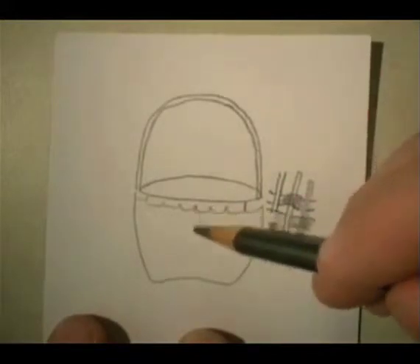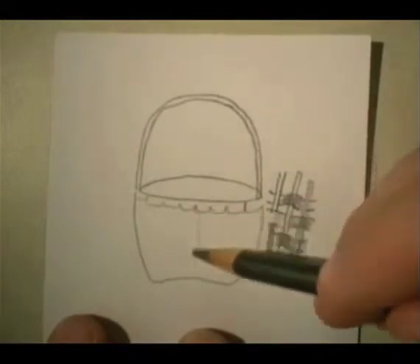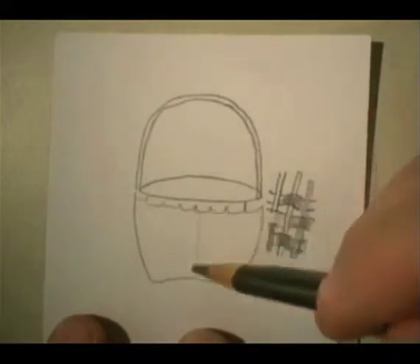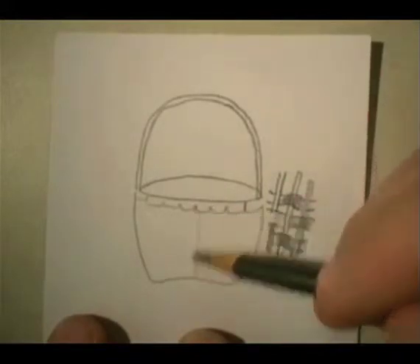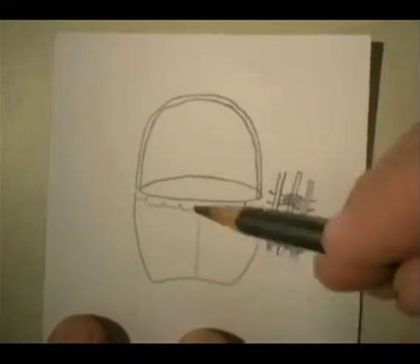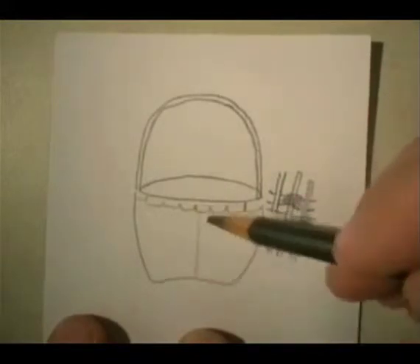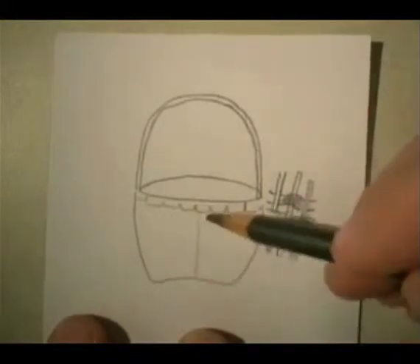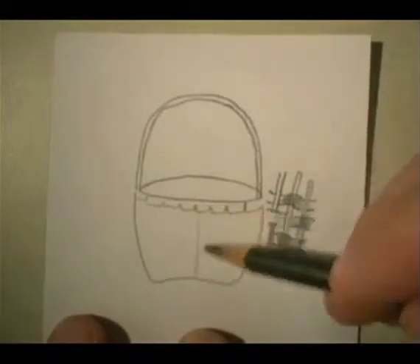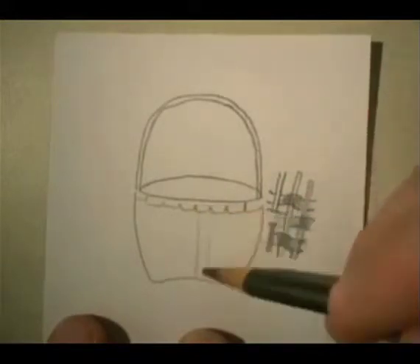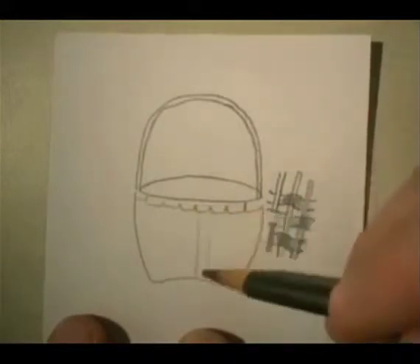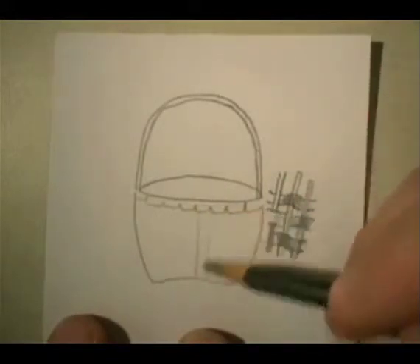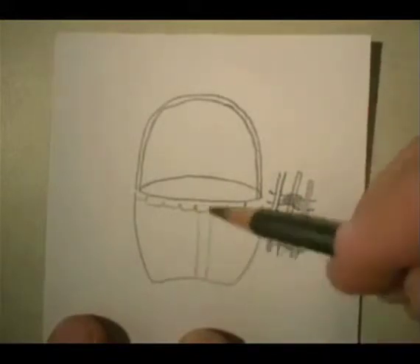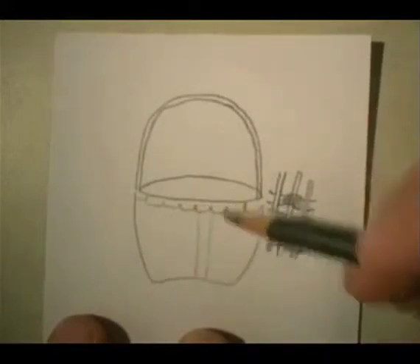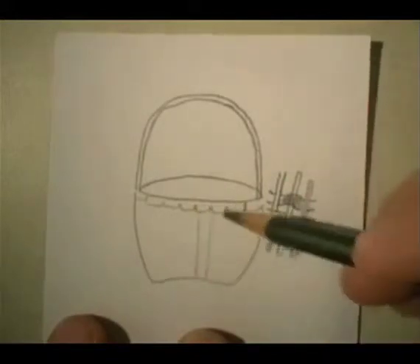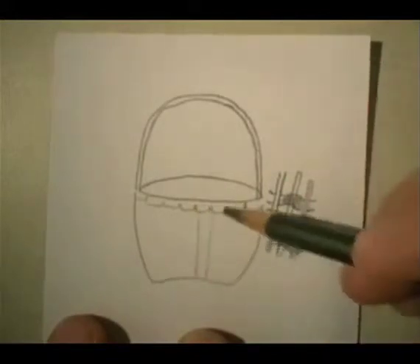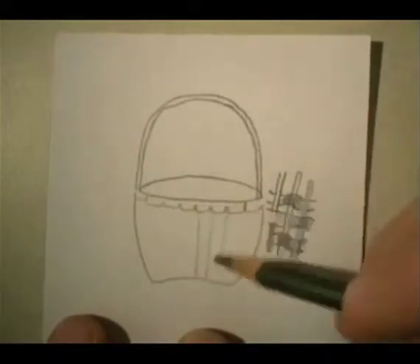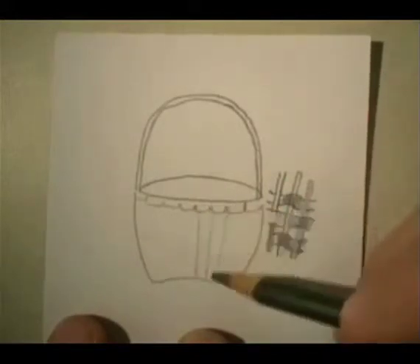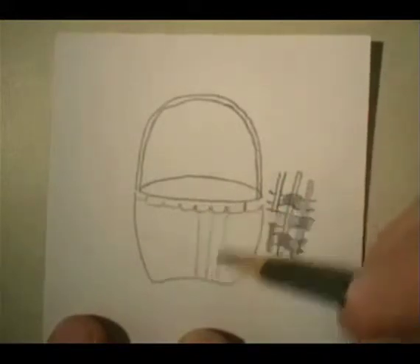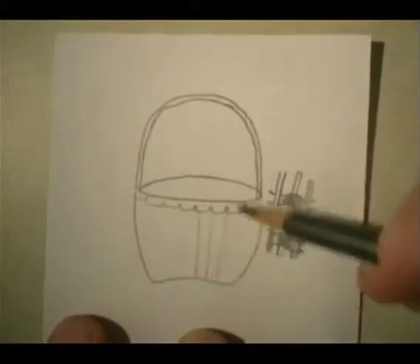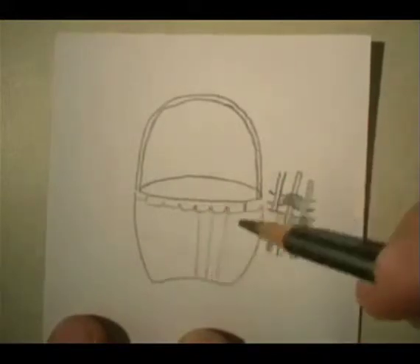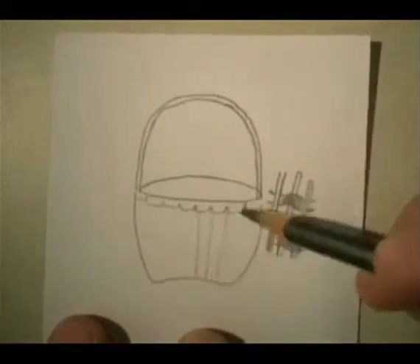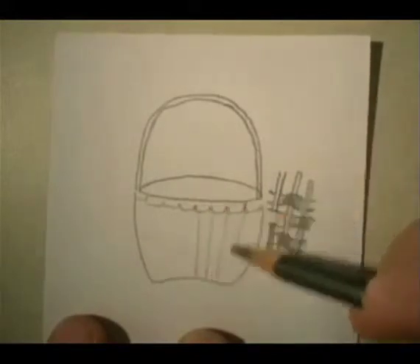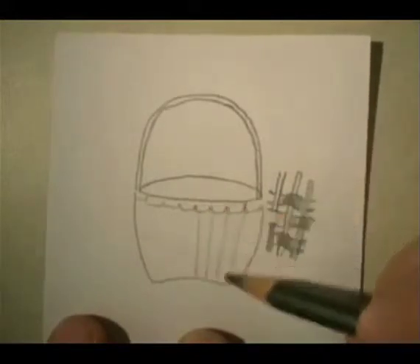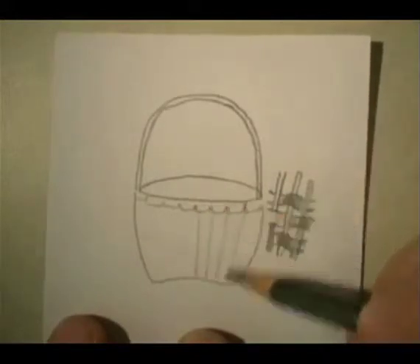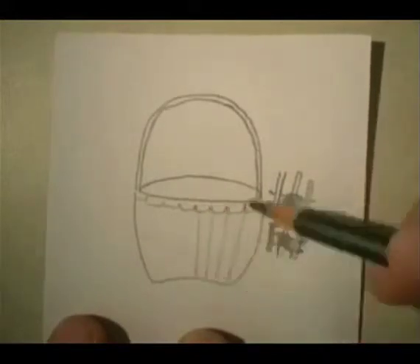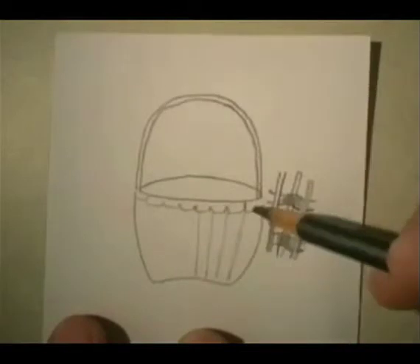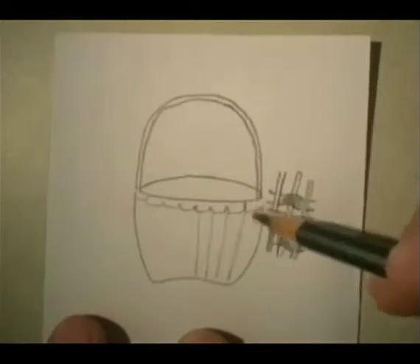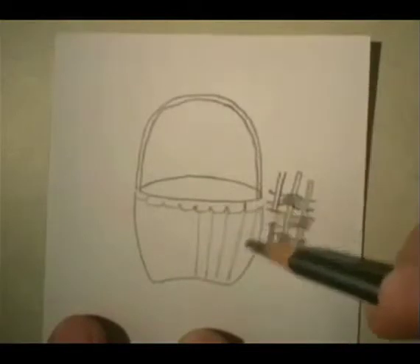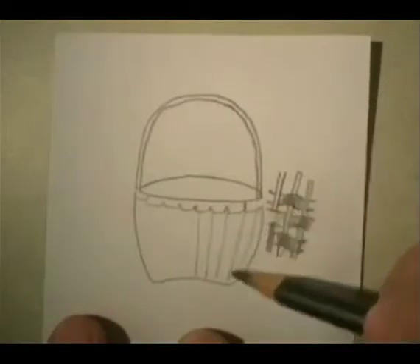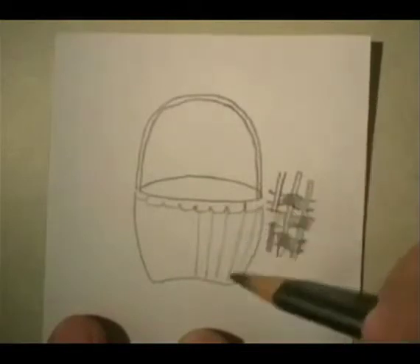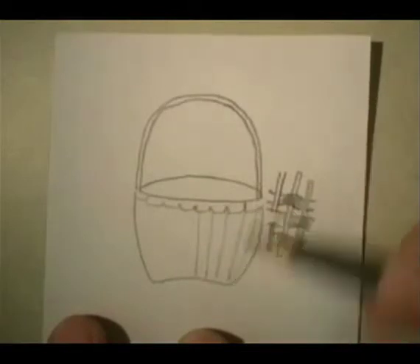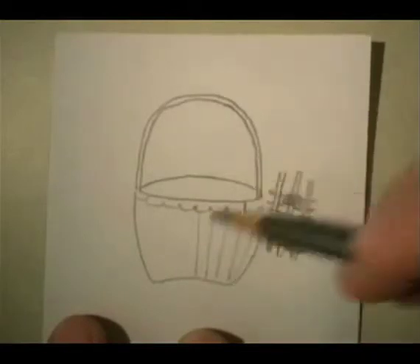So I'm going to go ahead and make some lines that kind of go down like this, to show the different sections.